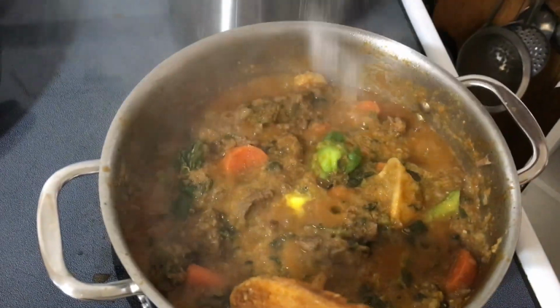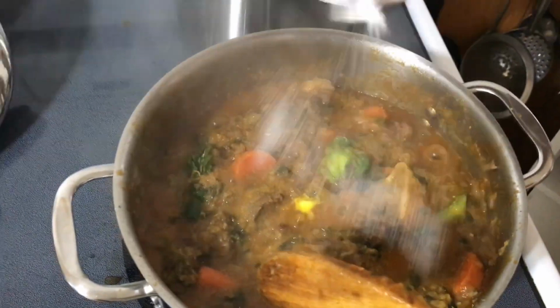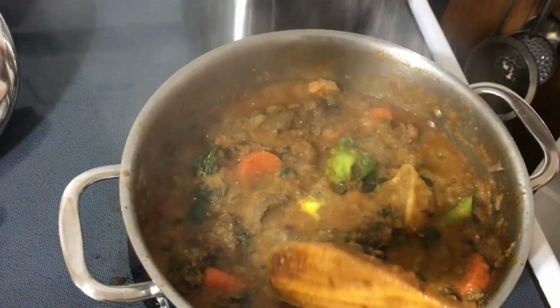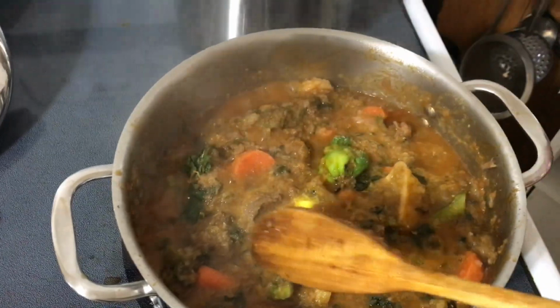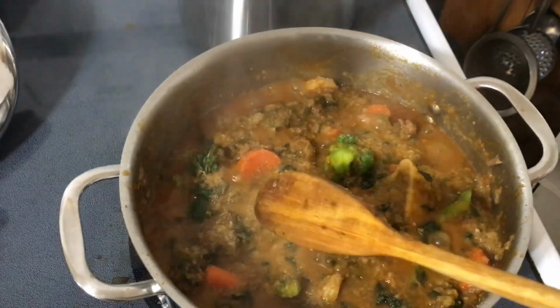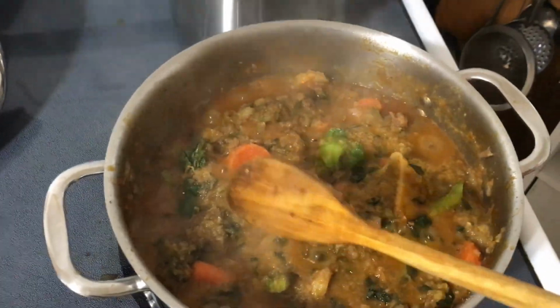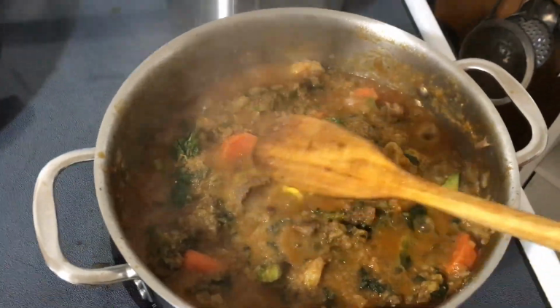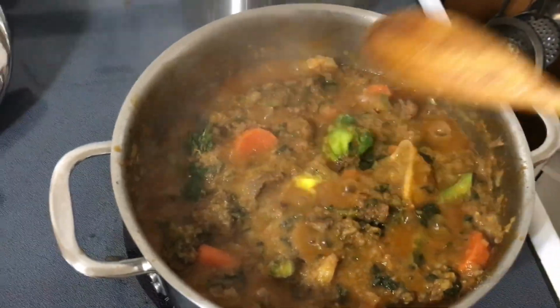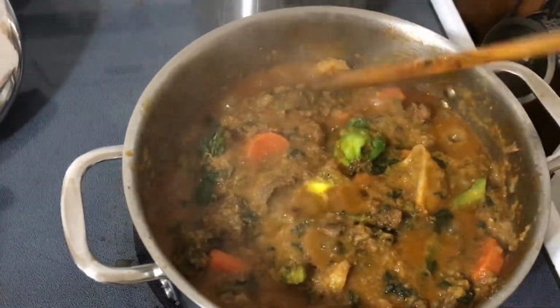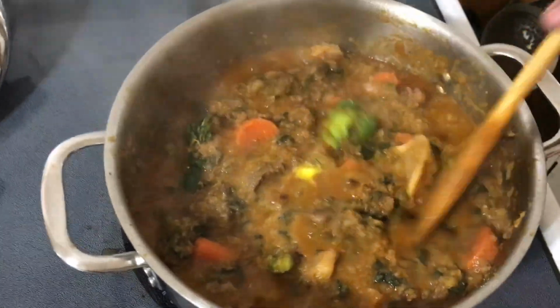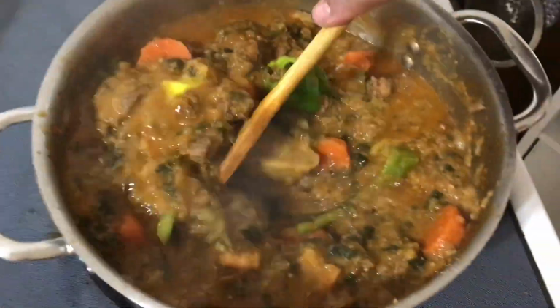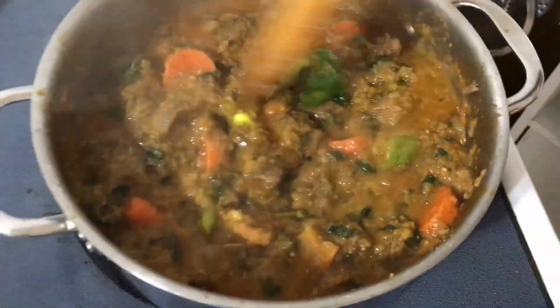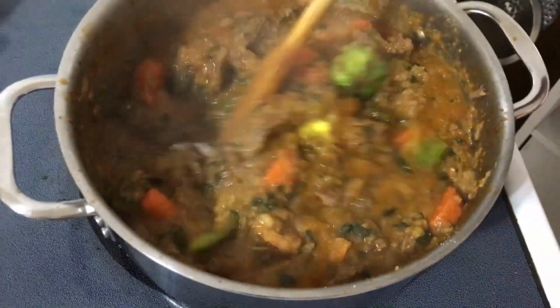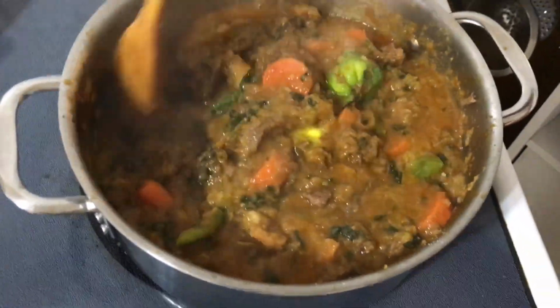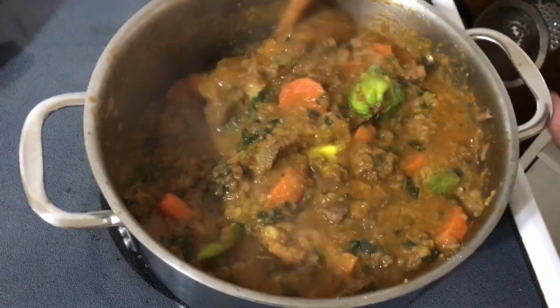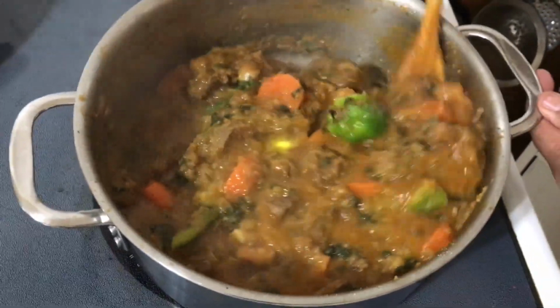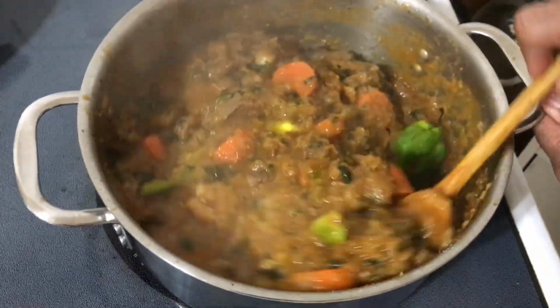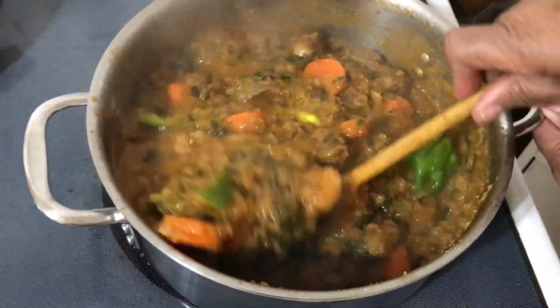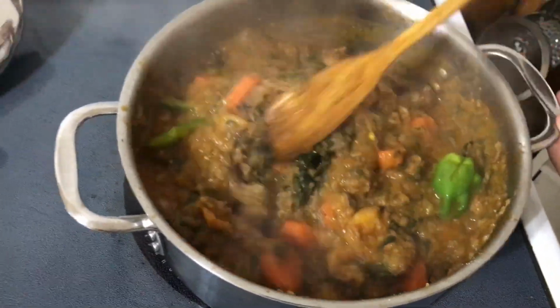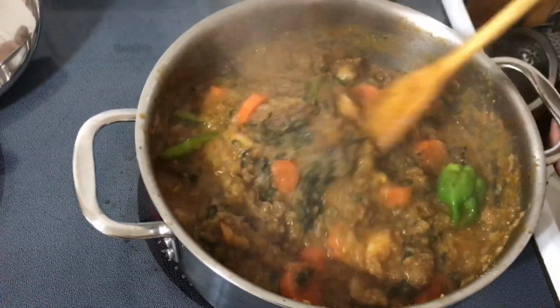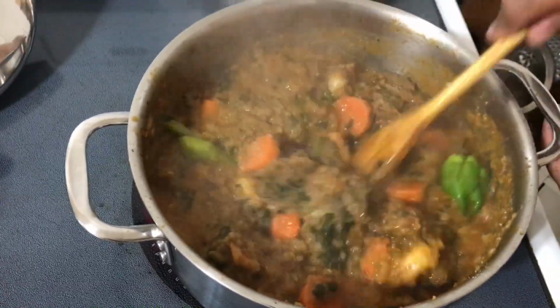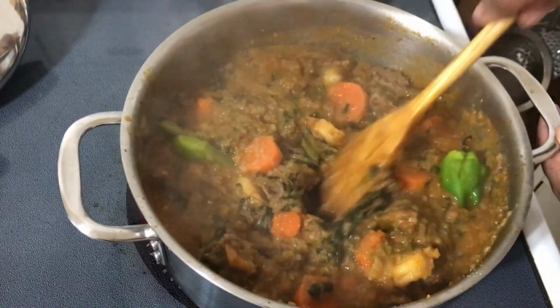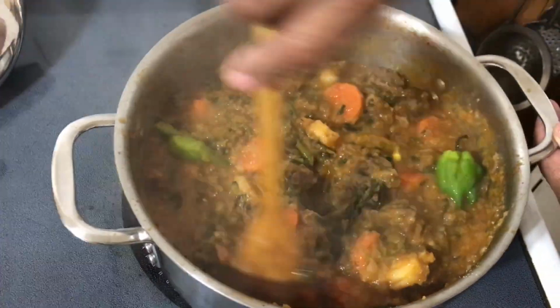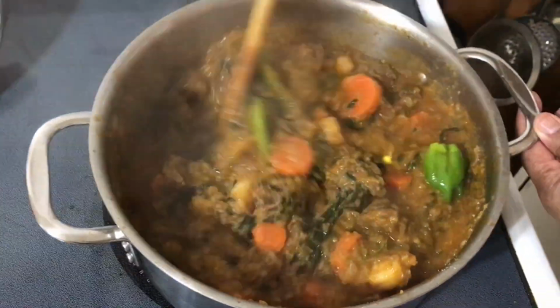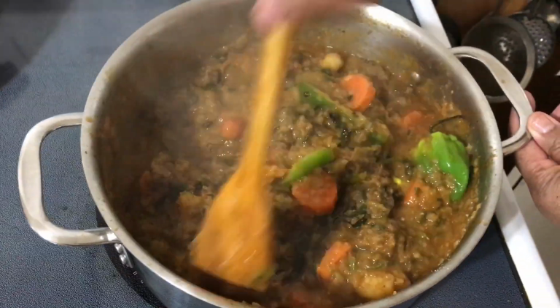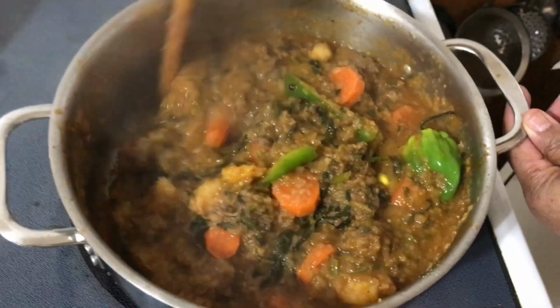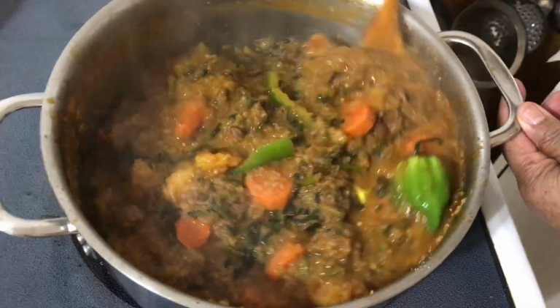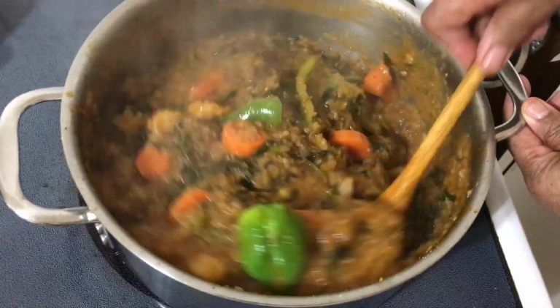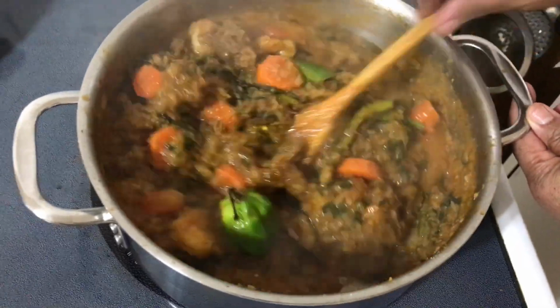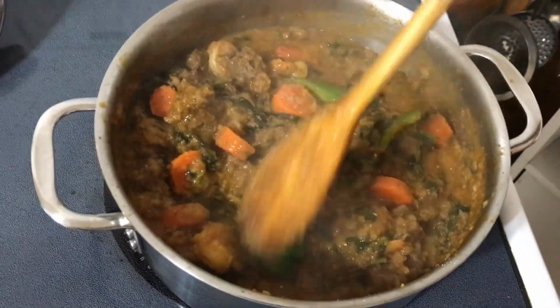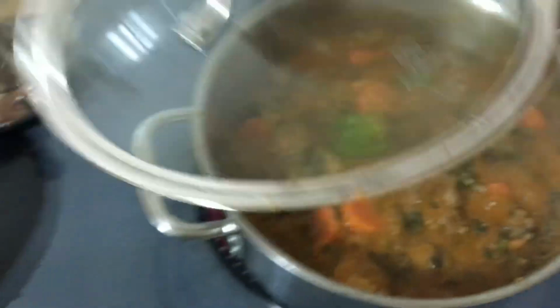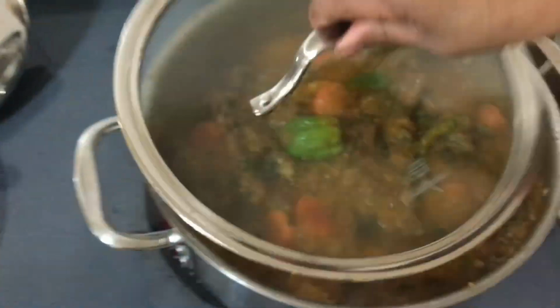Now I'm adding a sprinkle of salt. I let the stew cook for 15 minutes.